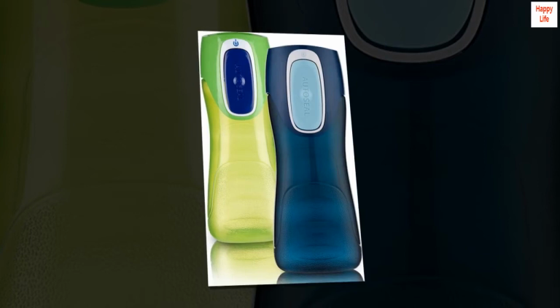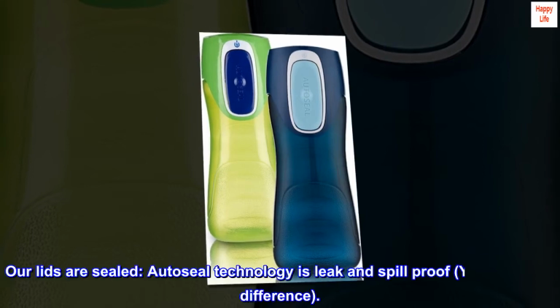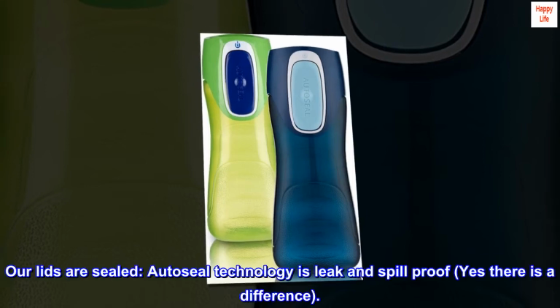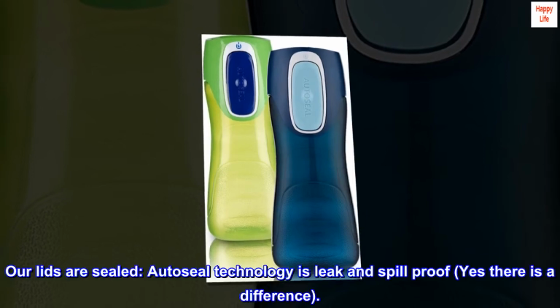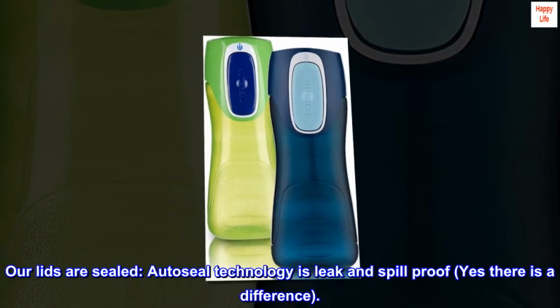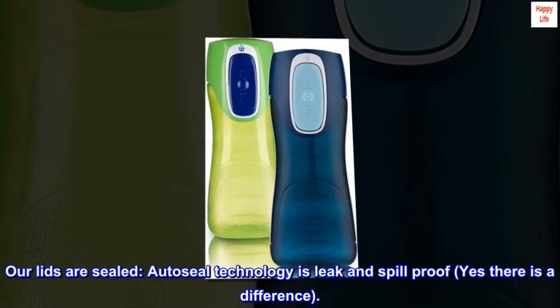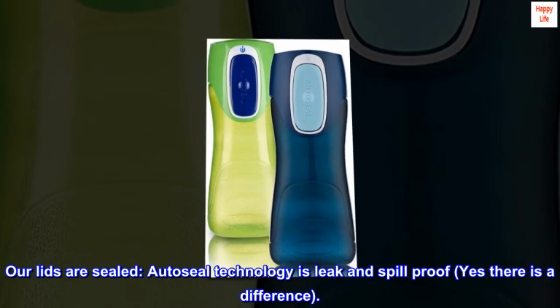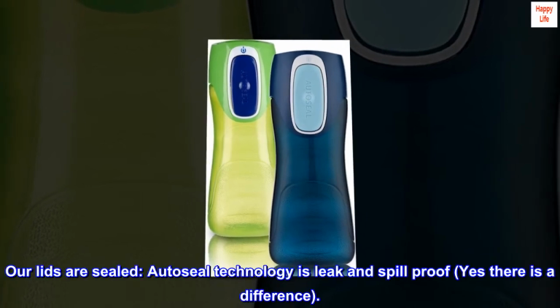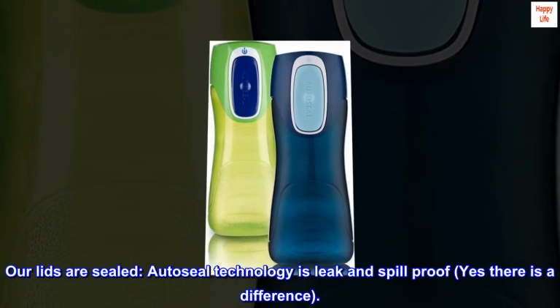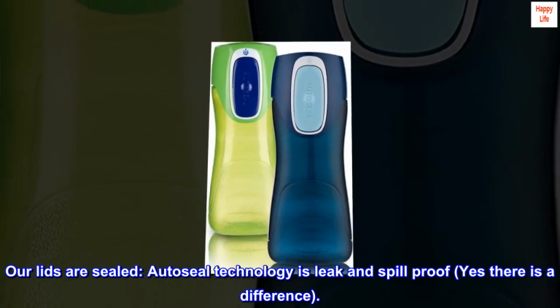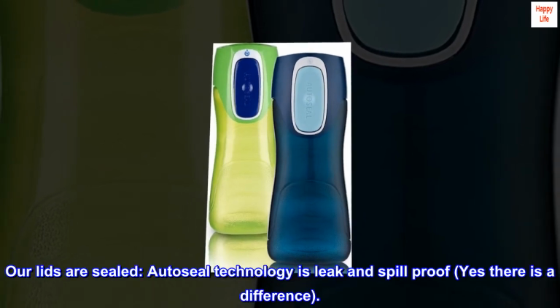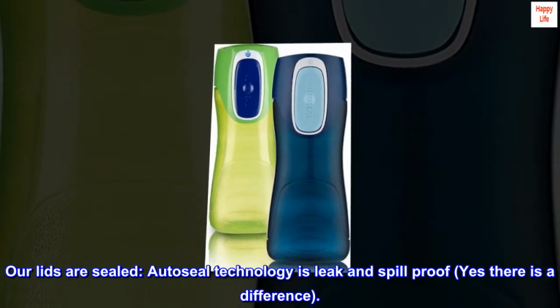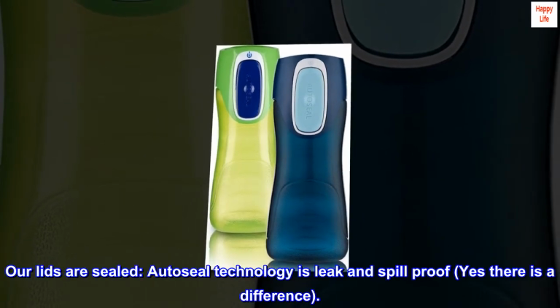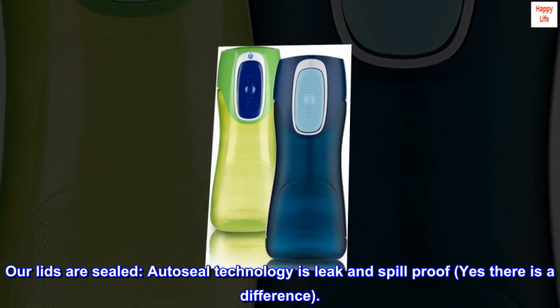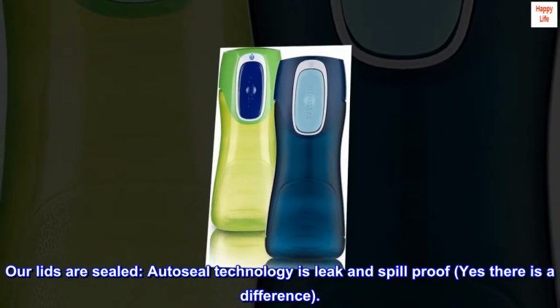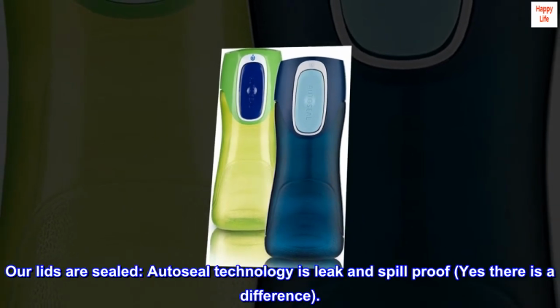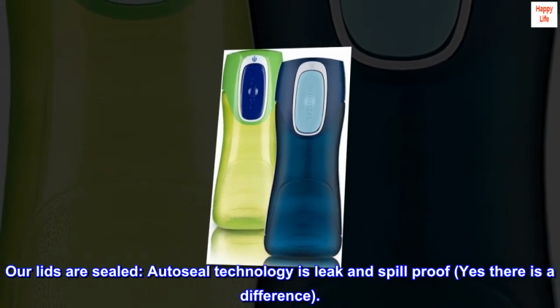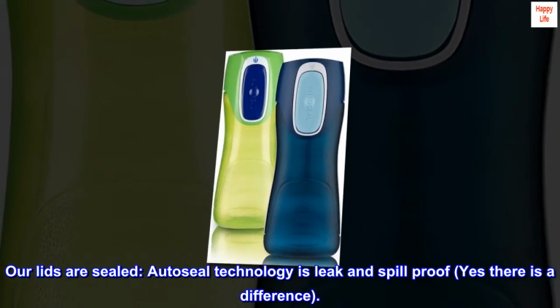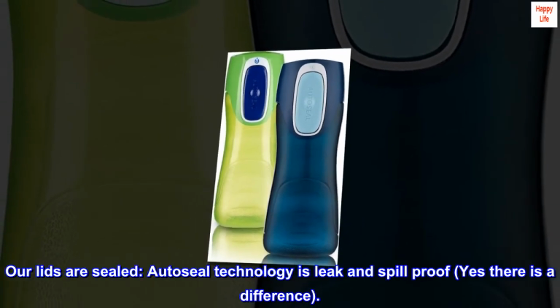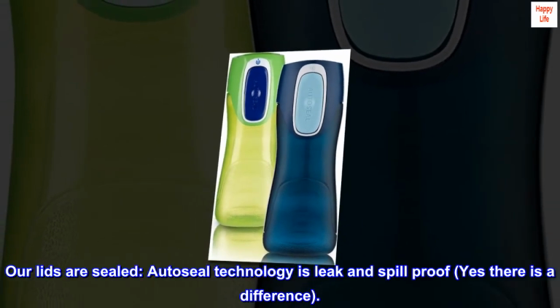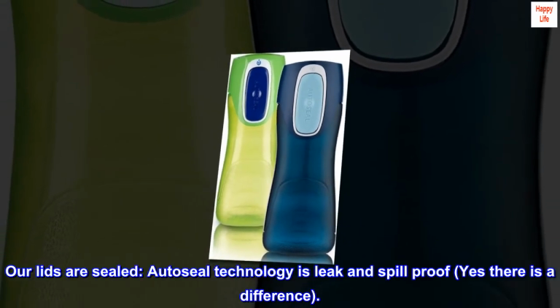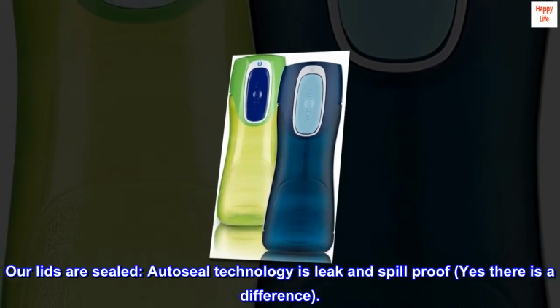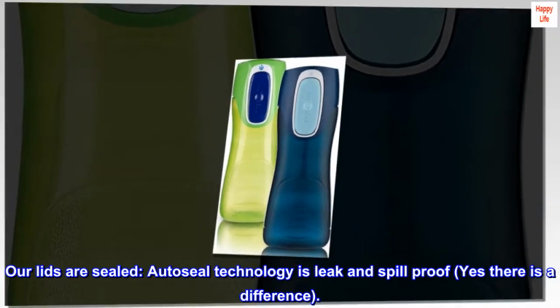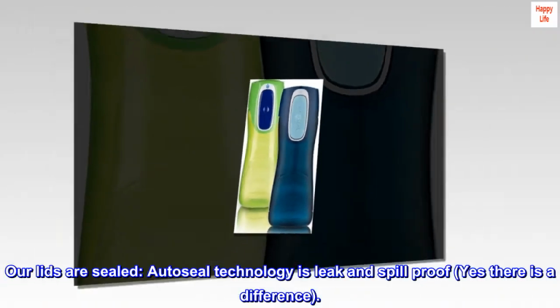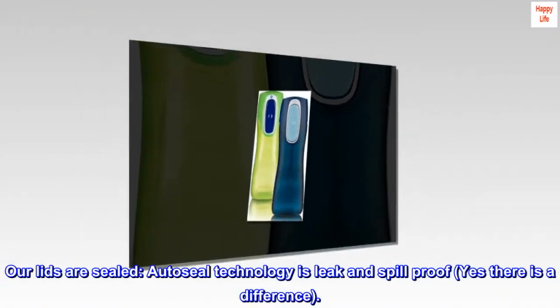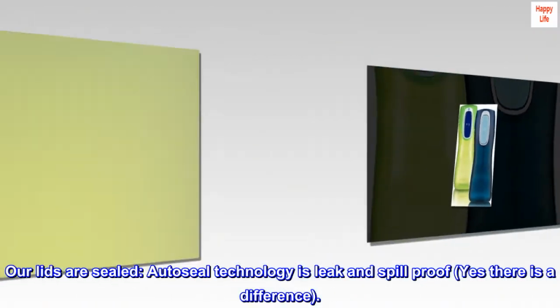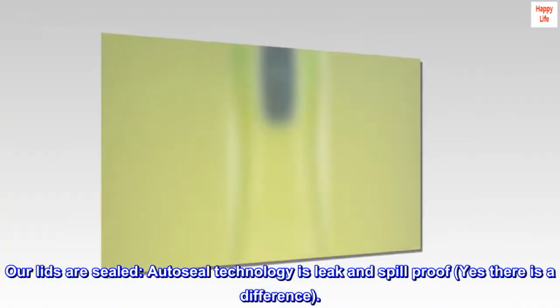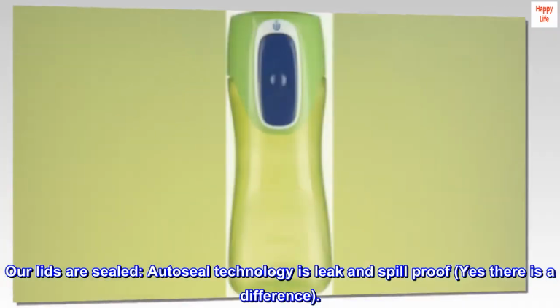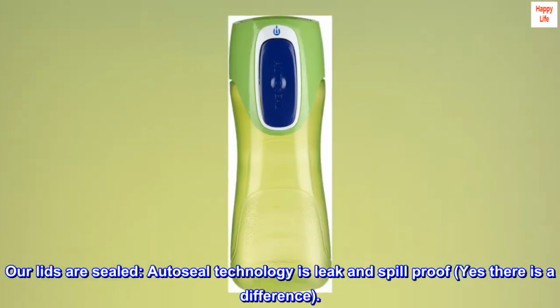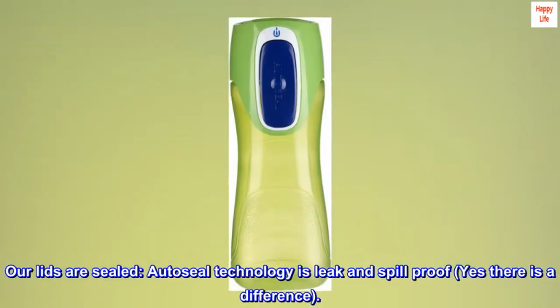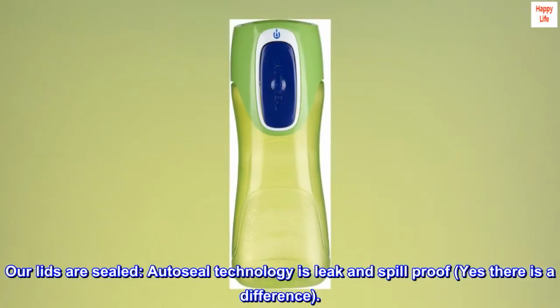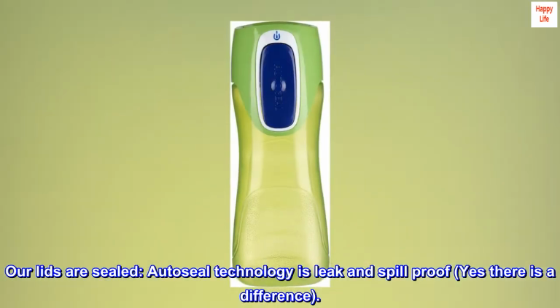Our lids are sealed. Odiseal technology is leak-and-spill-proof. Yes, there is a difference.